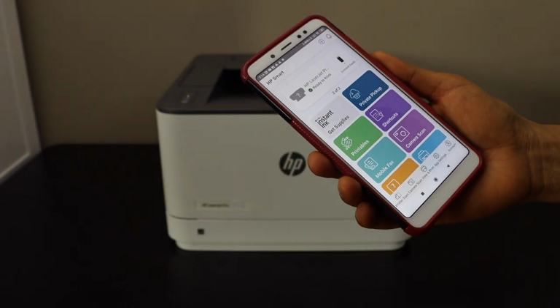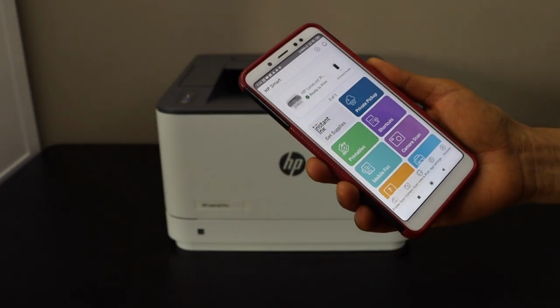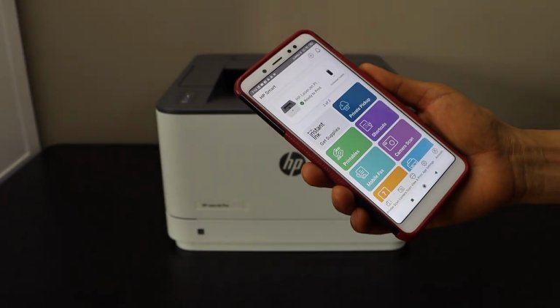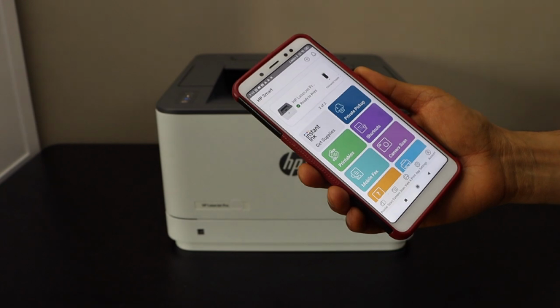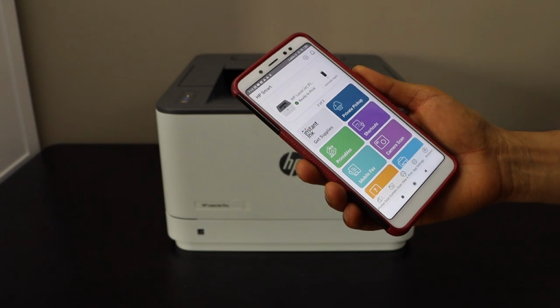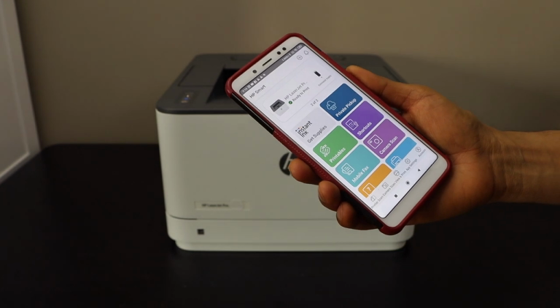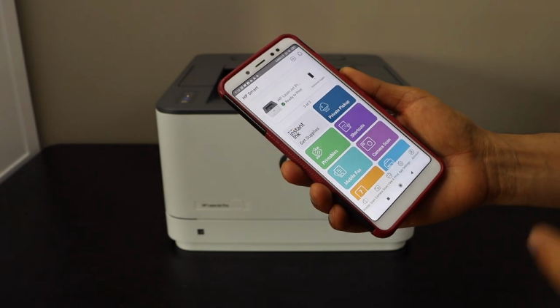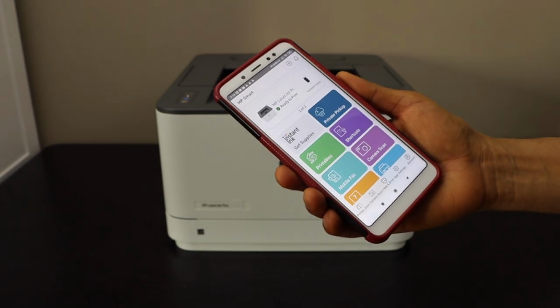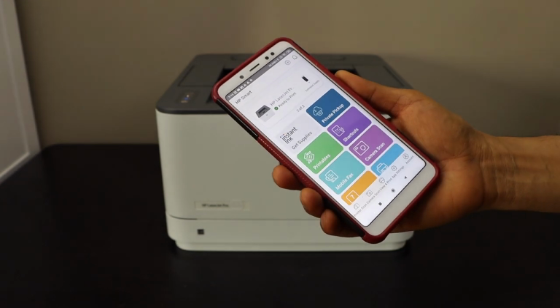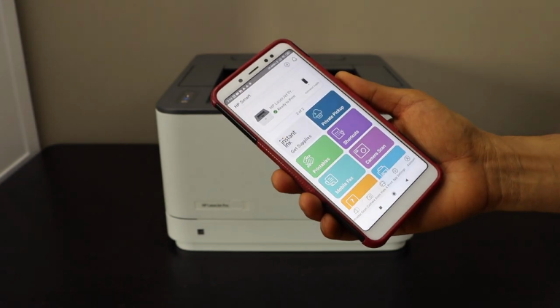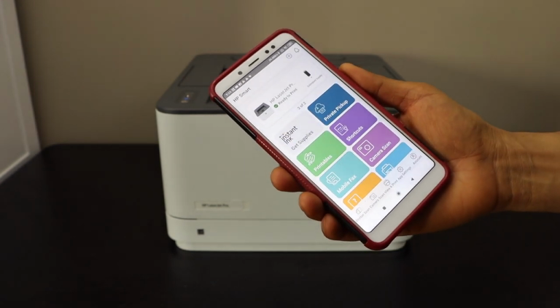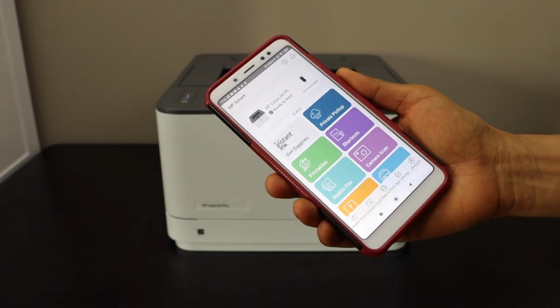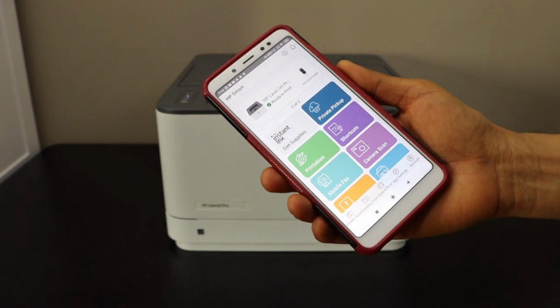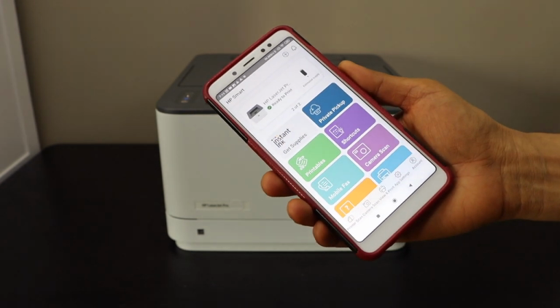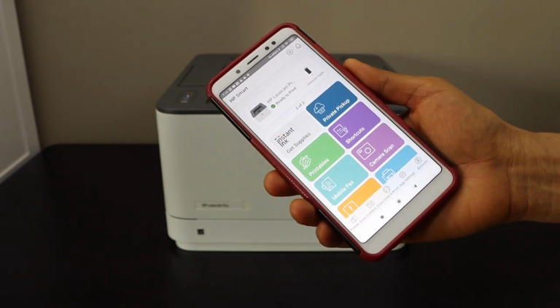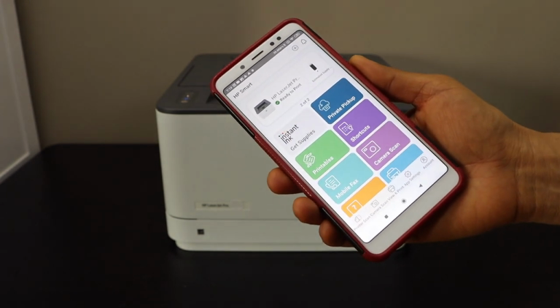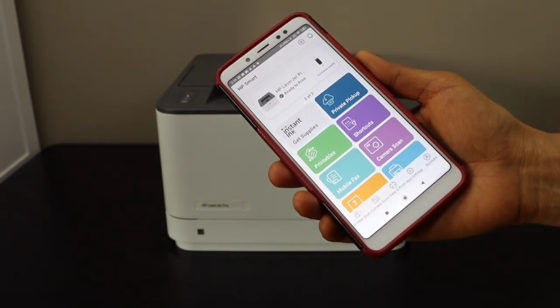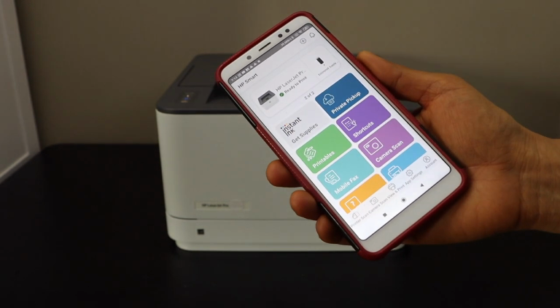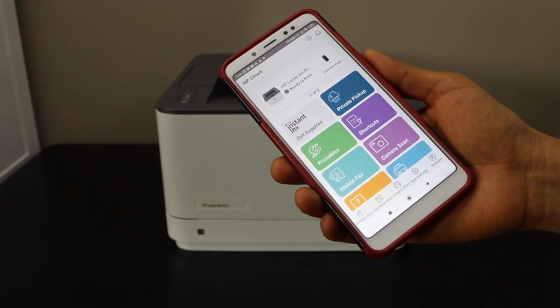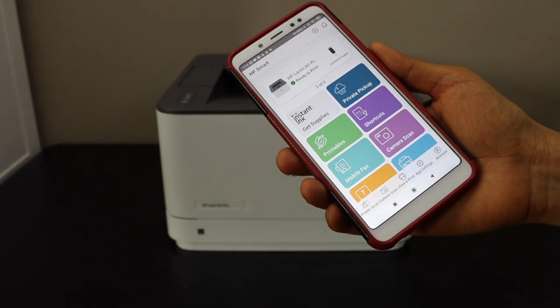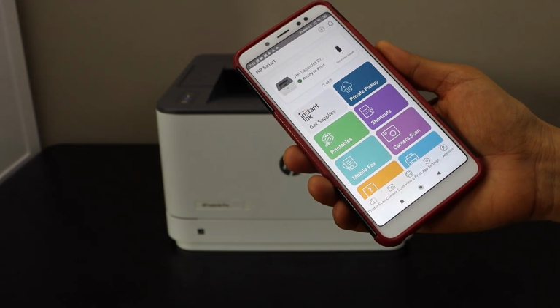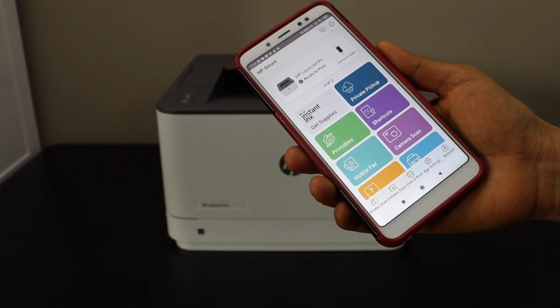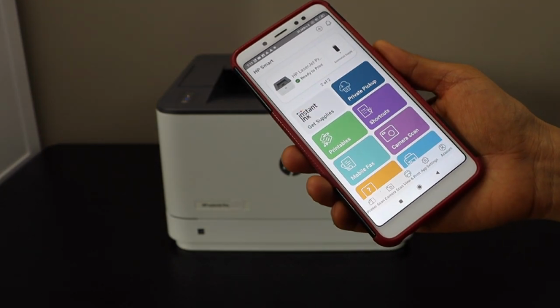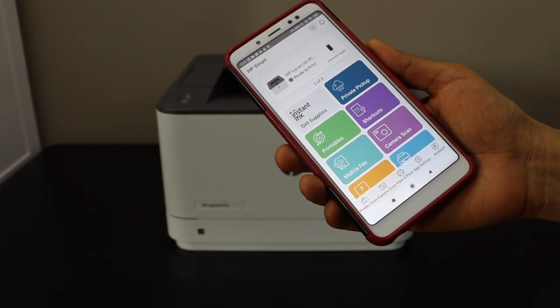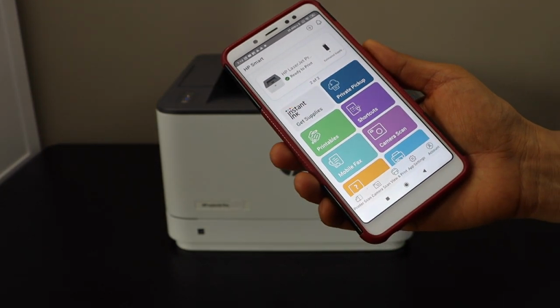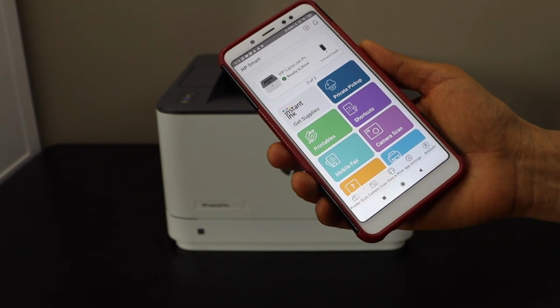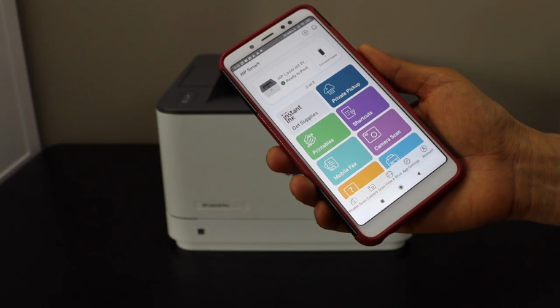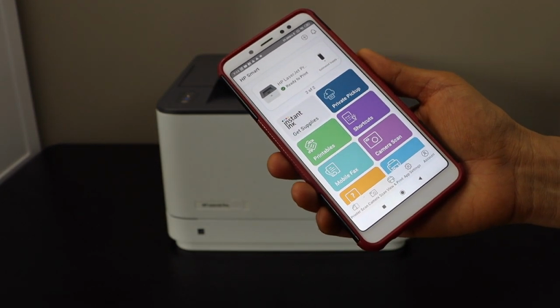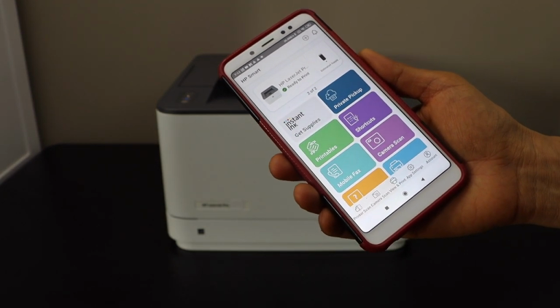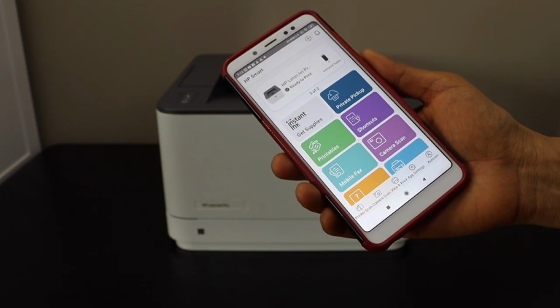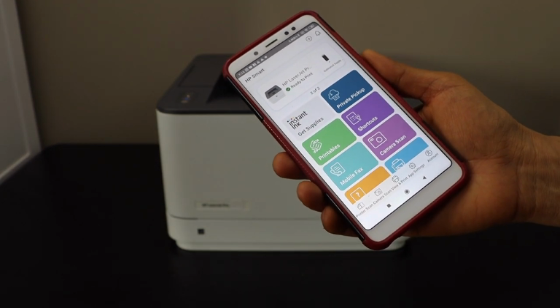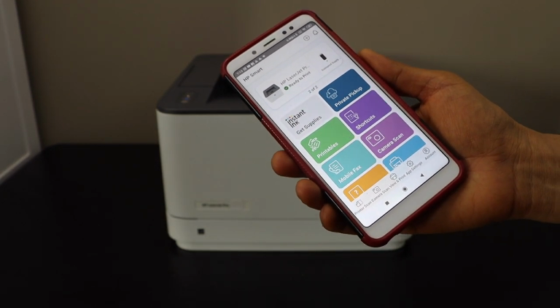Instantly it will add the printer. It may ask you to complete the setup, and you can also join HP Plus.